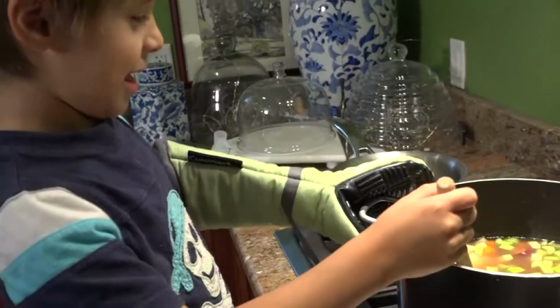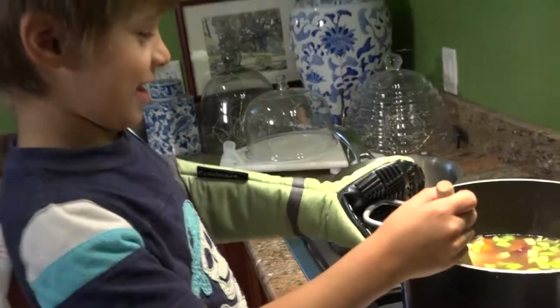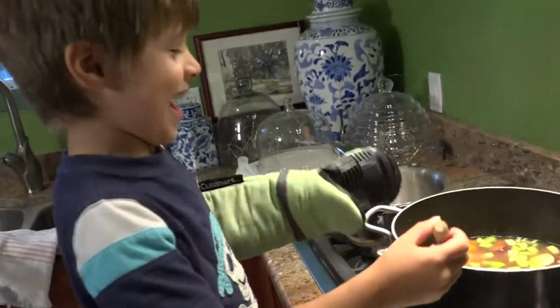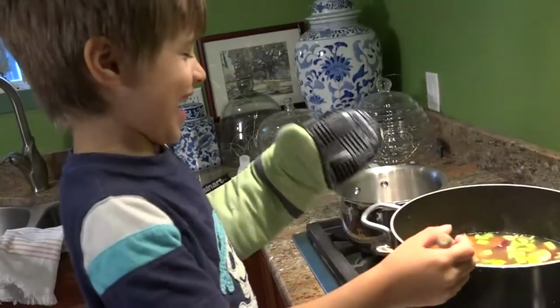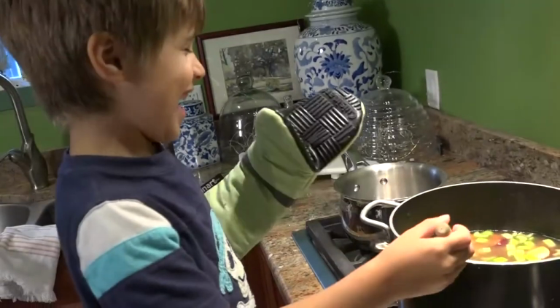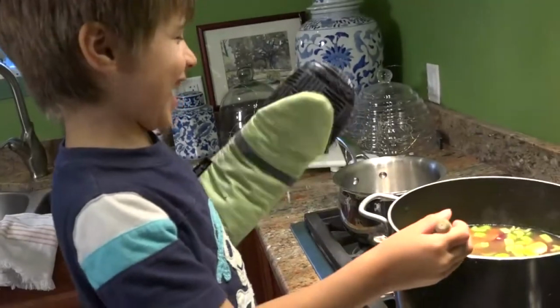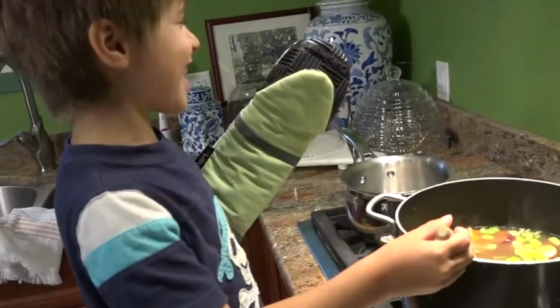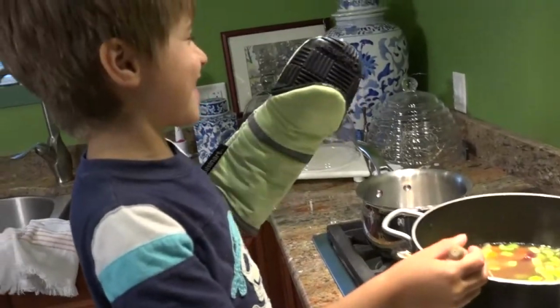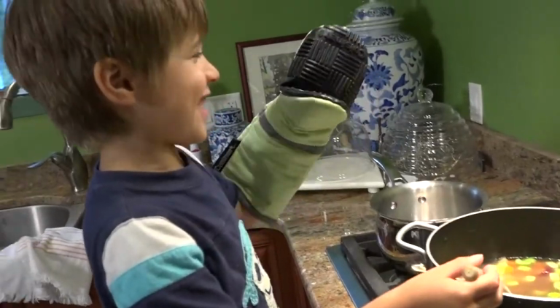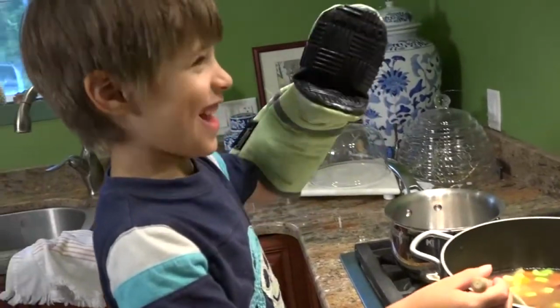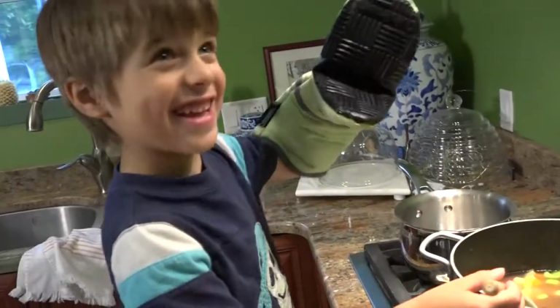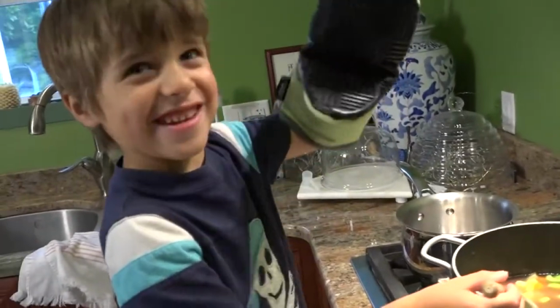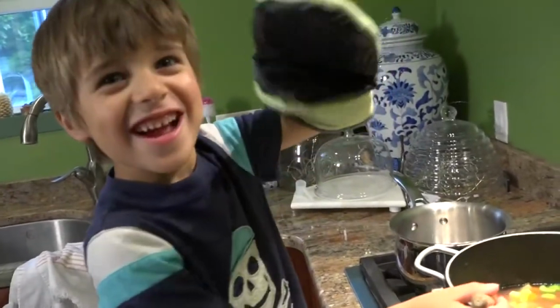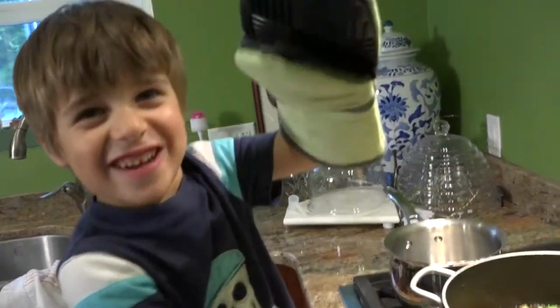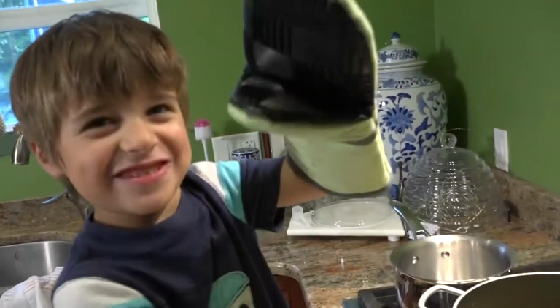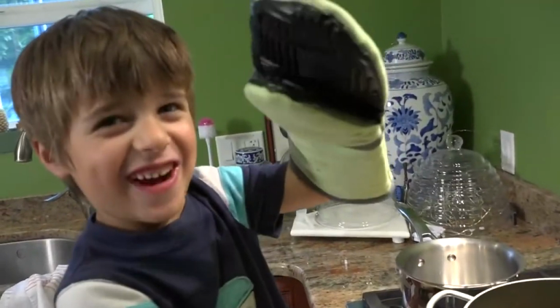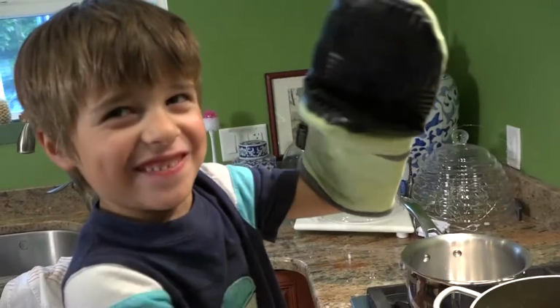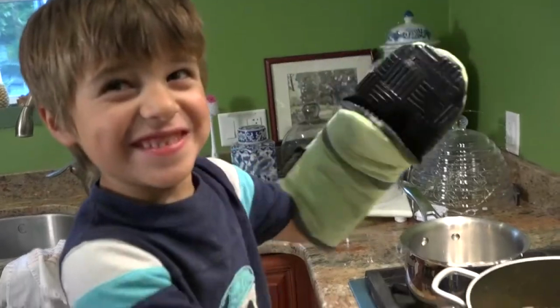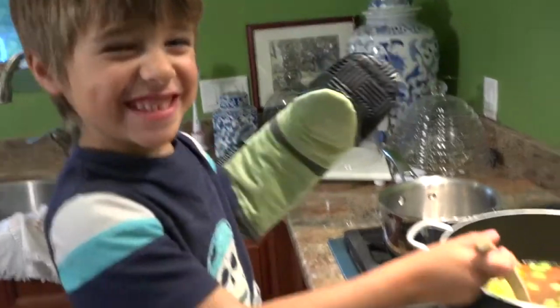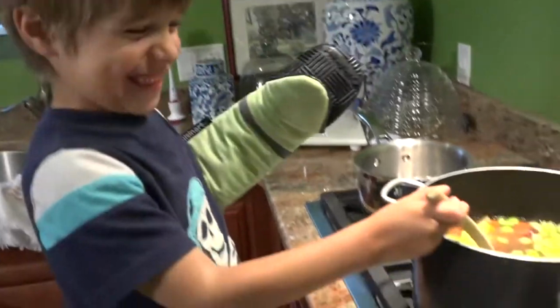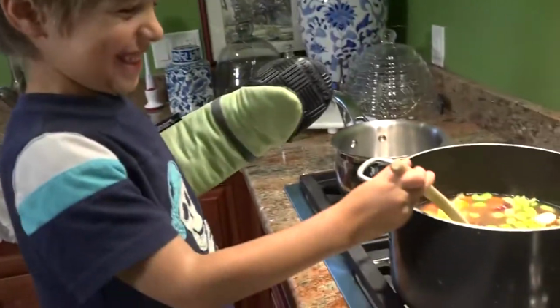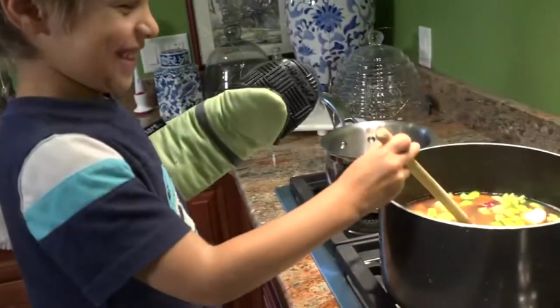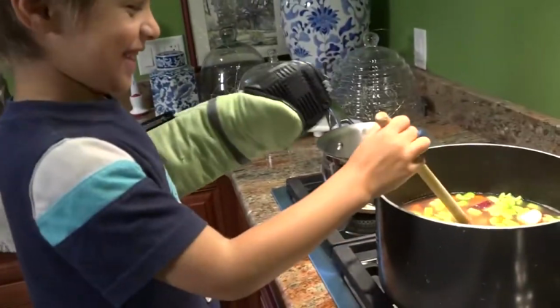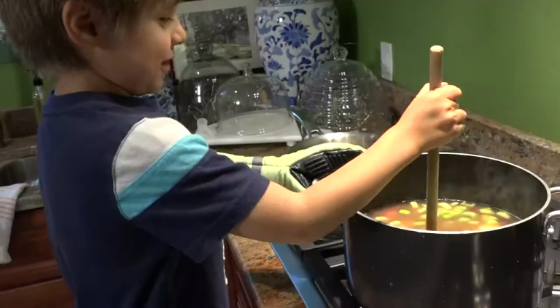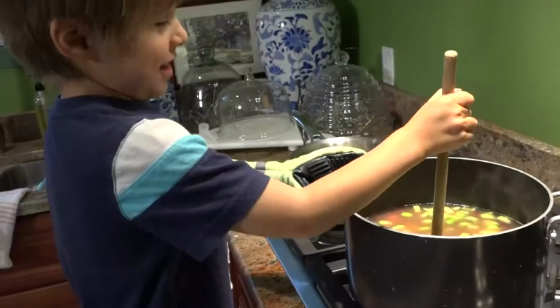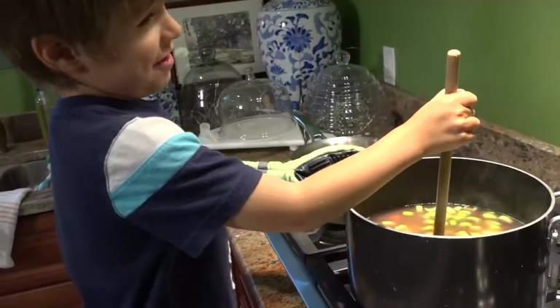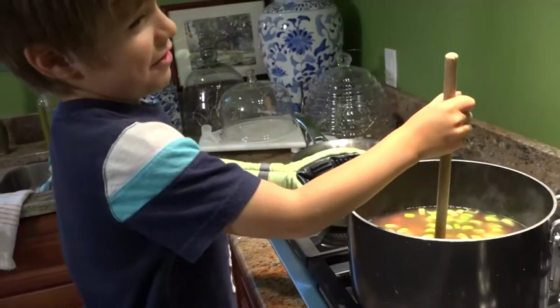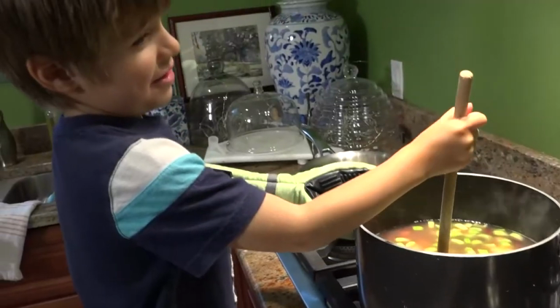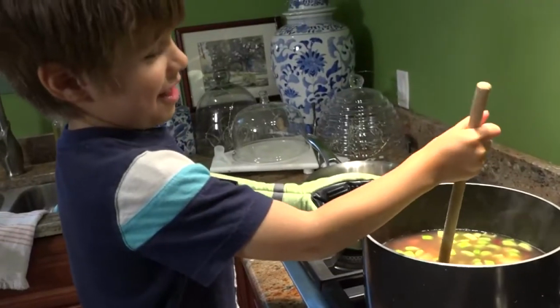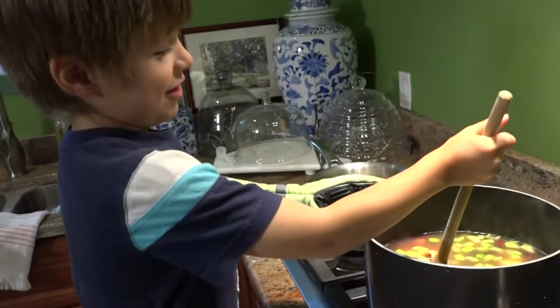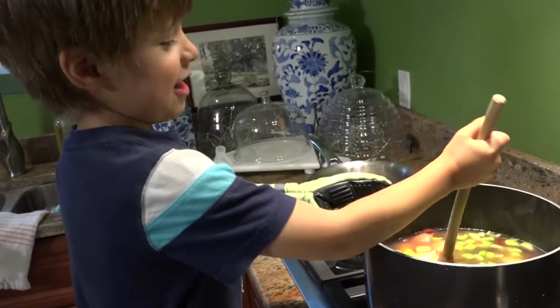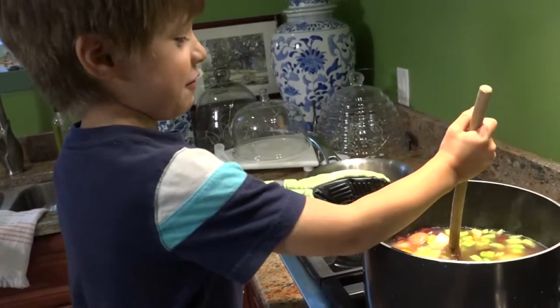It kind of looks like an alligator. Chop chop. Safety first, and now it's cafe.